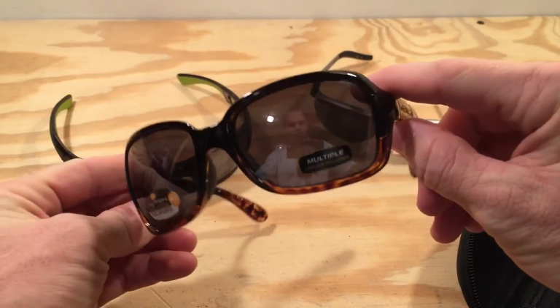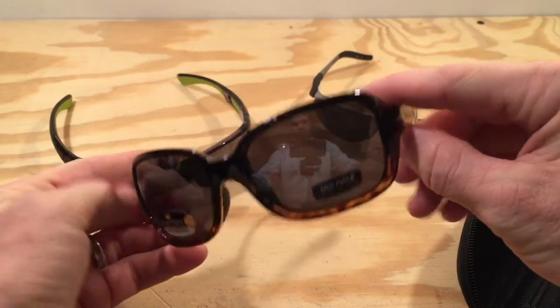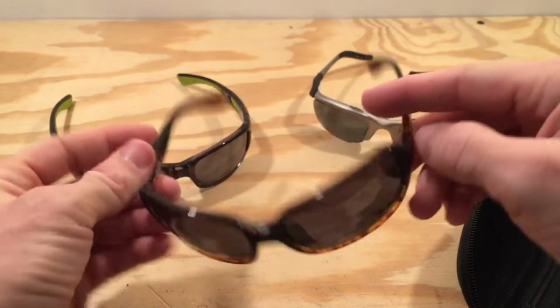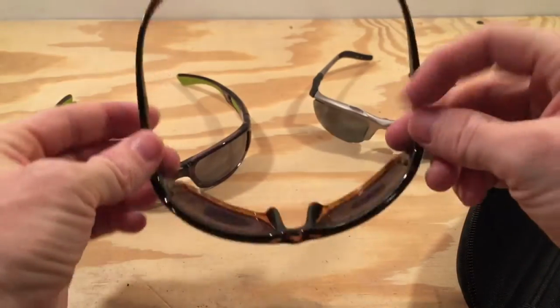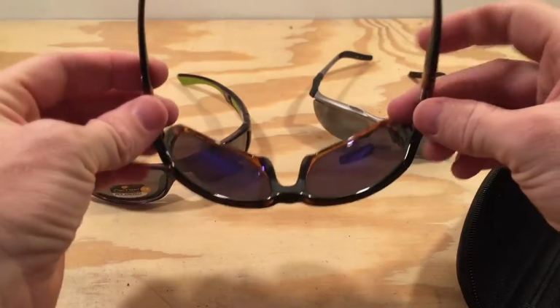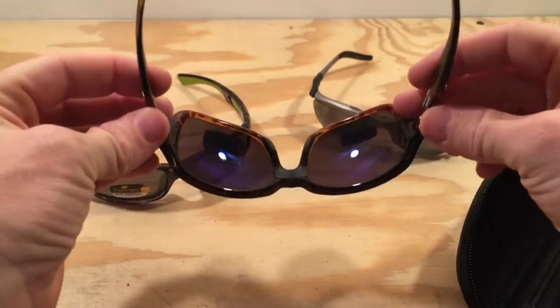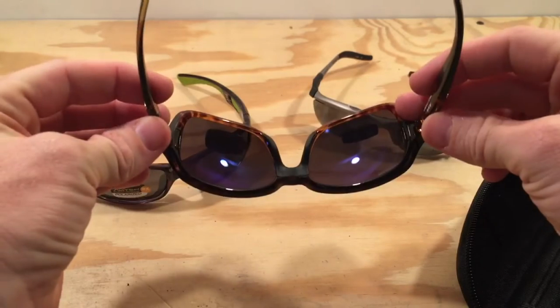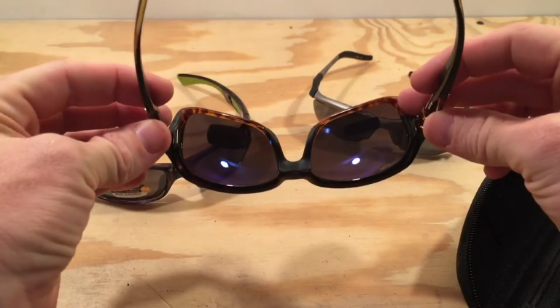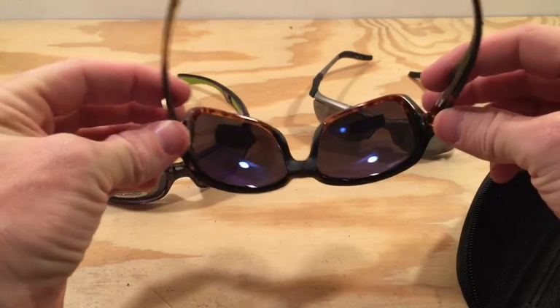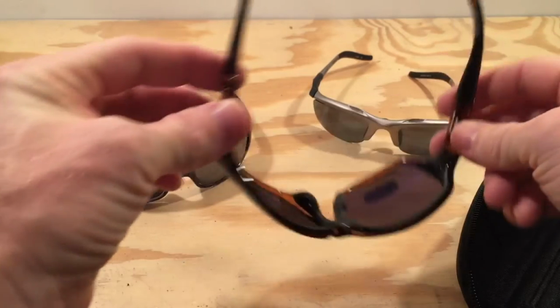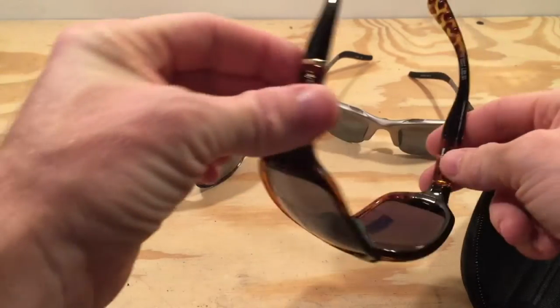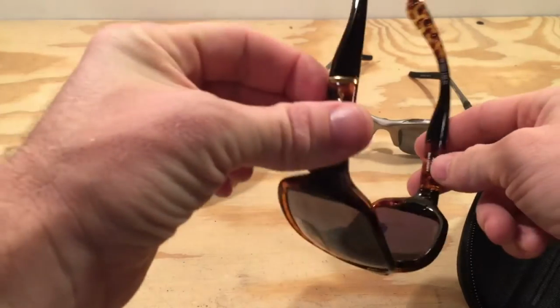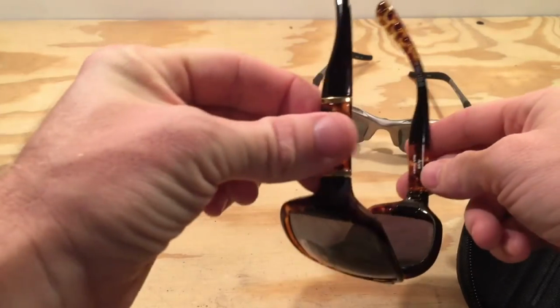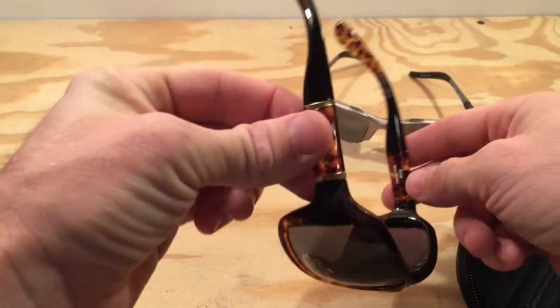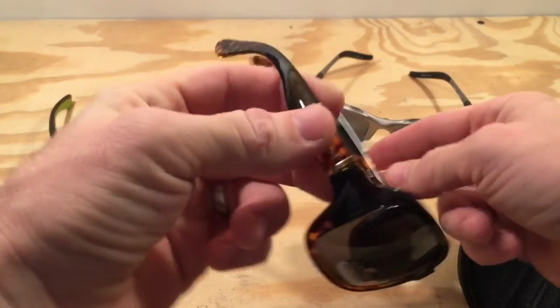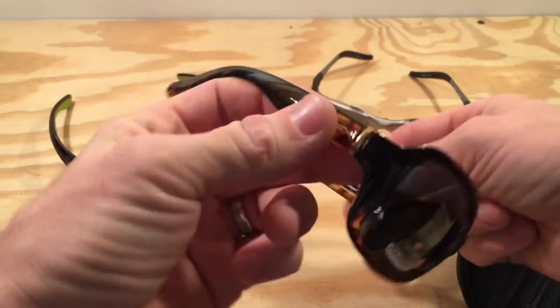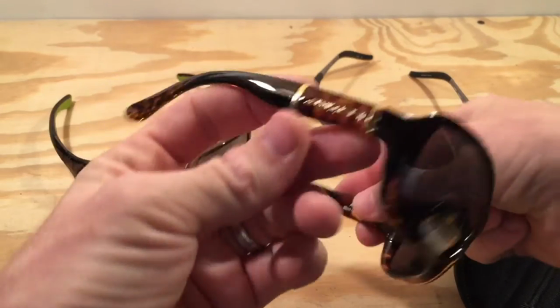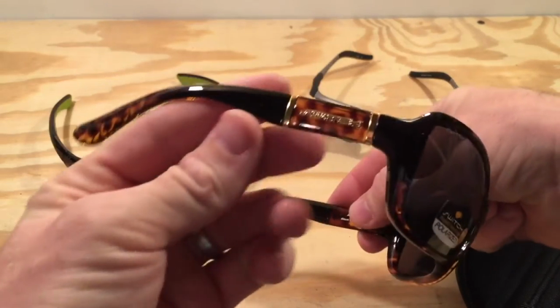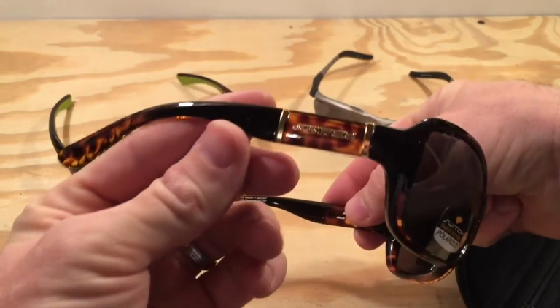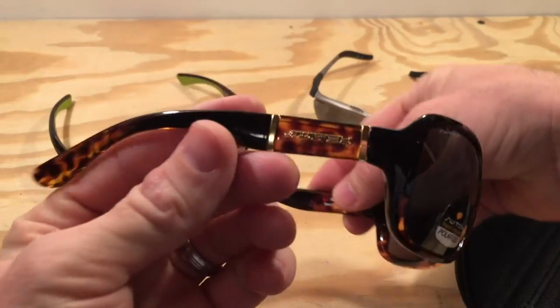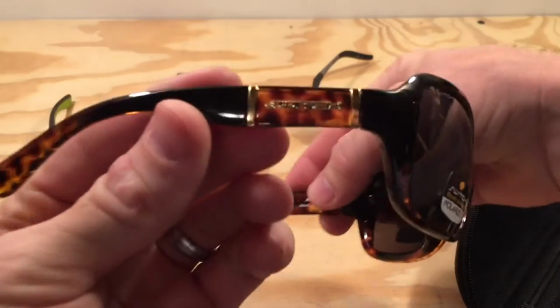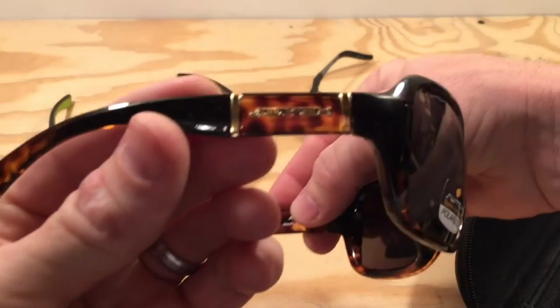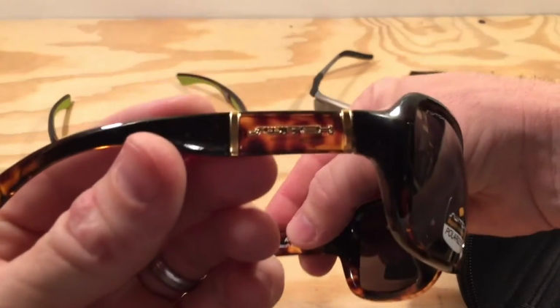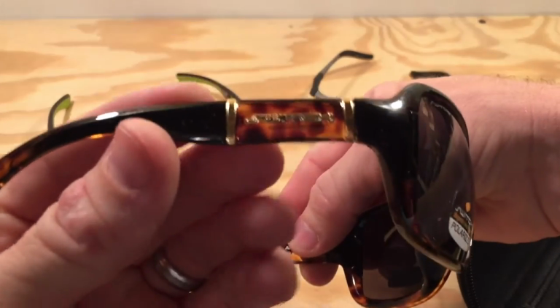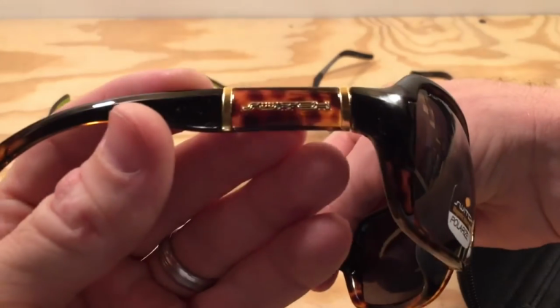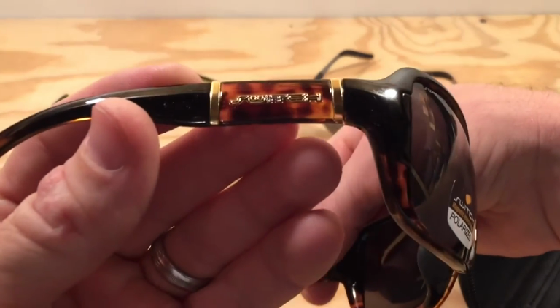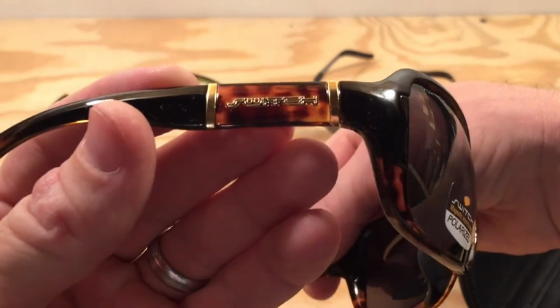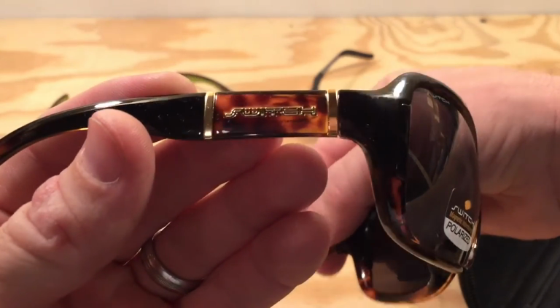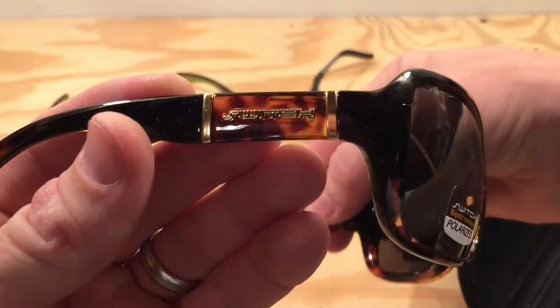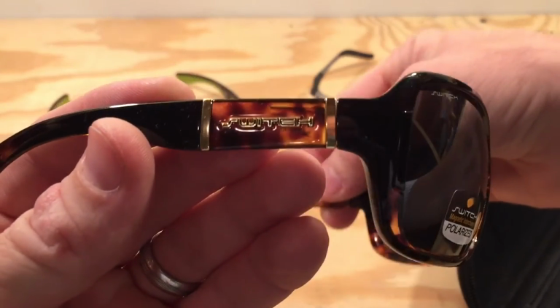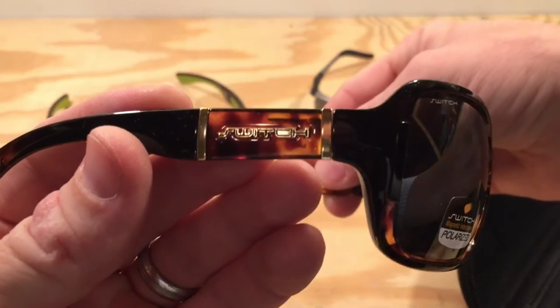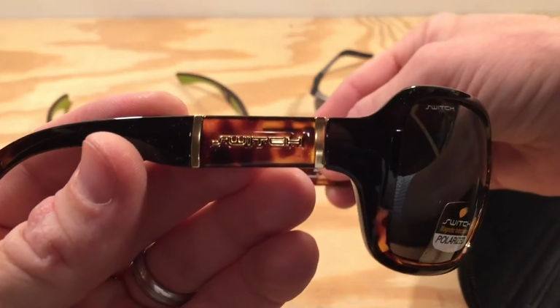Otherwise, Switch currently has 21 different types of frames in many different styles and colors and should be able to accommodate almost any taste.